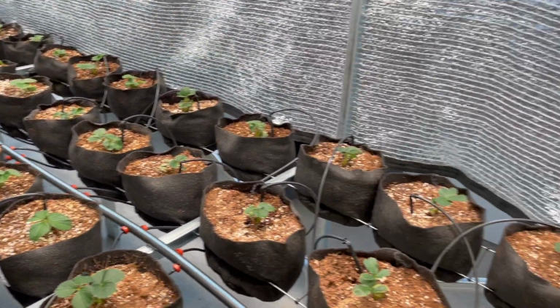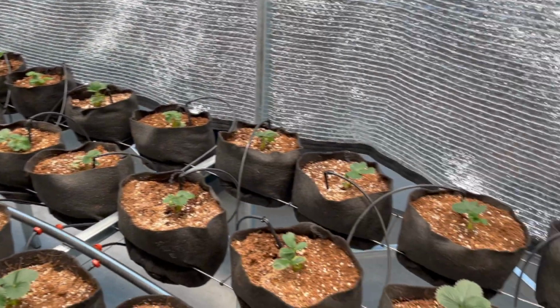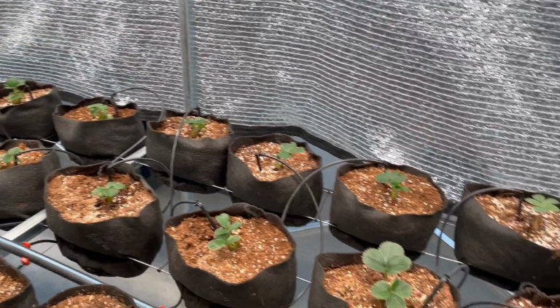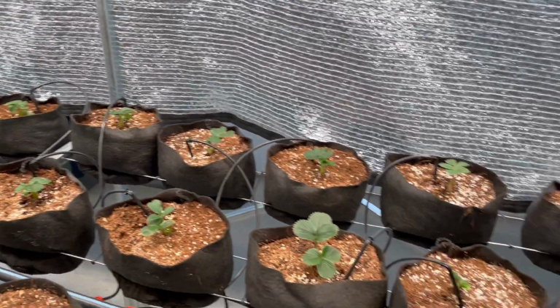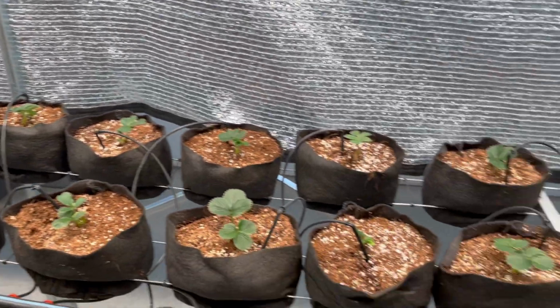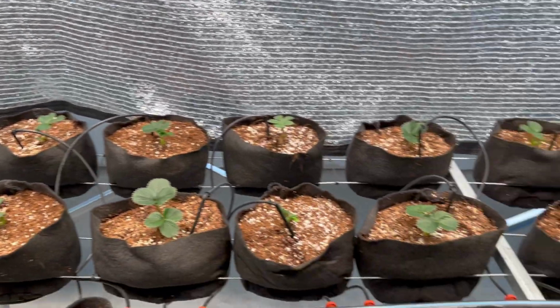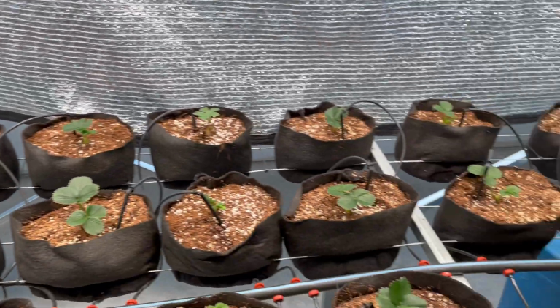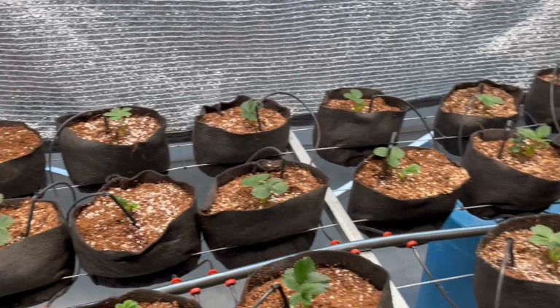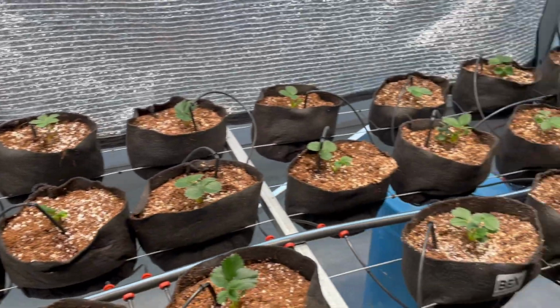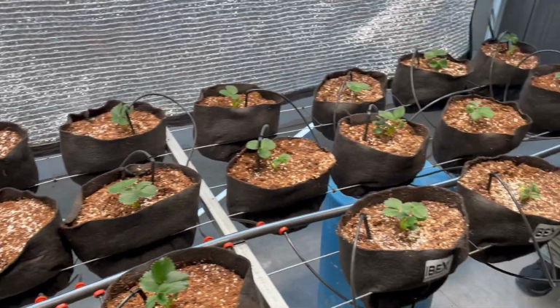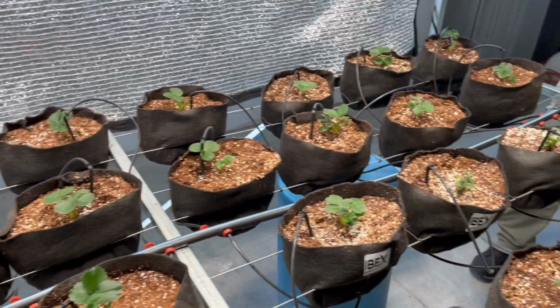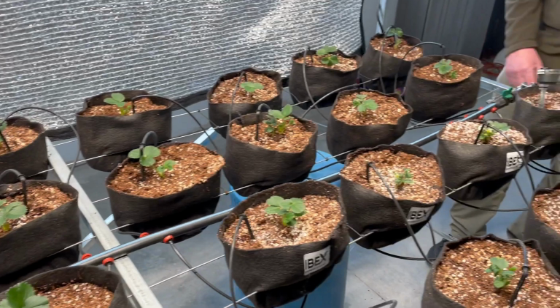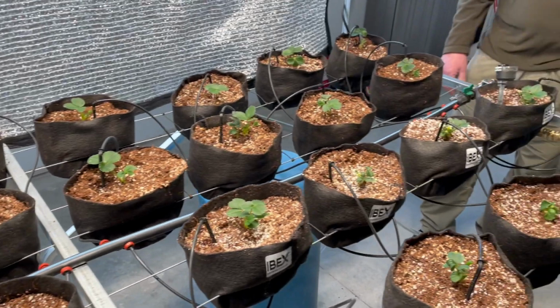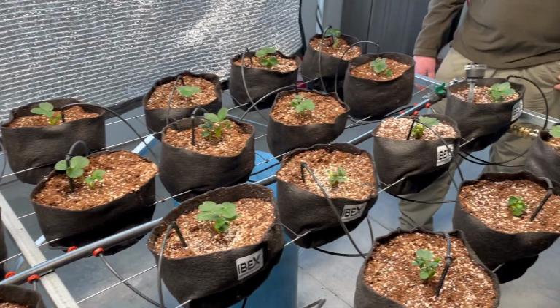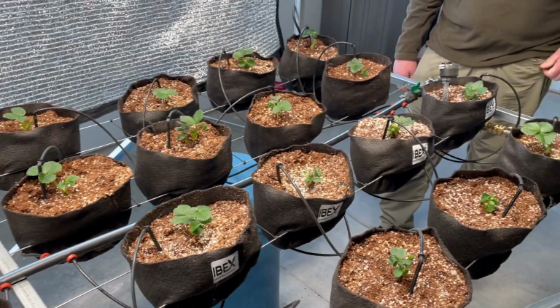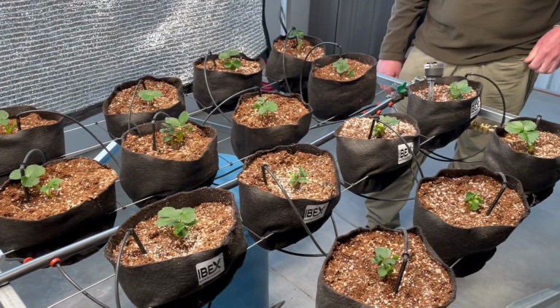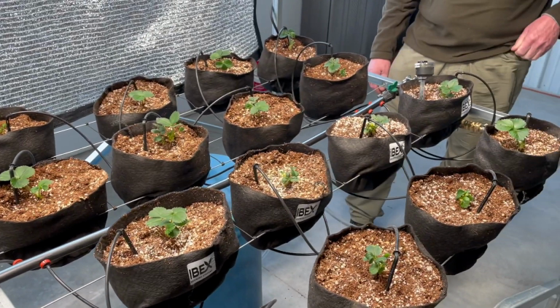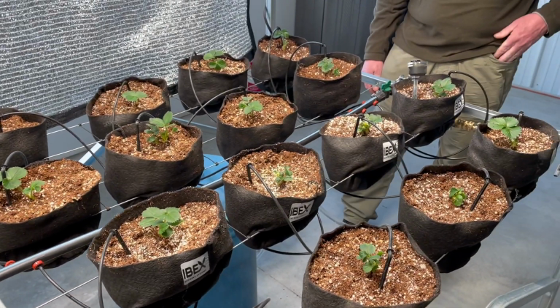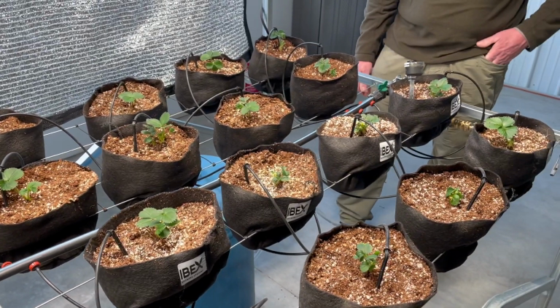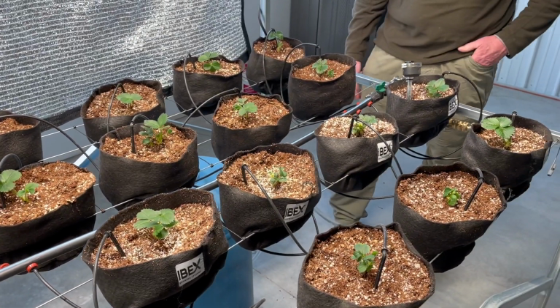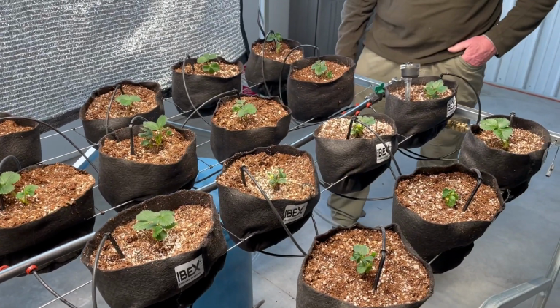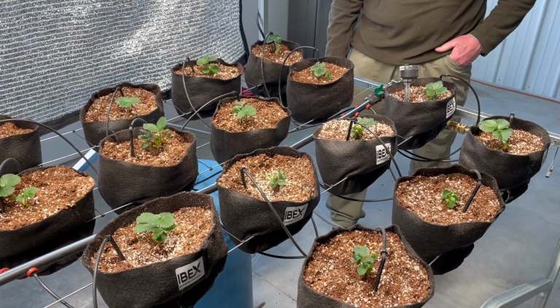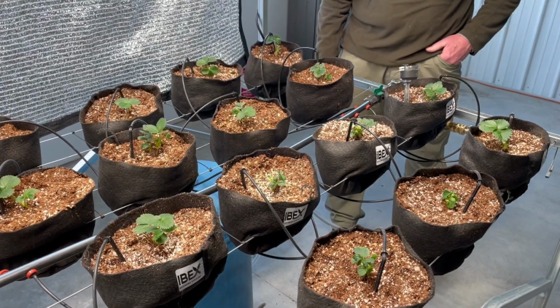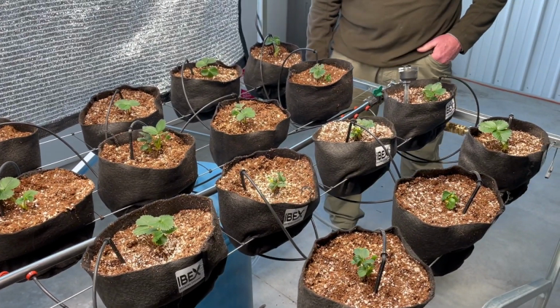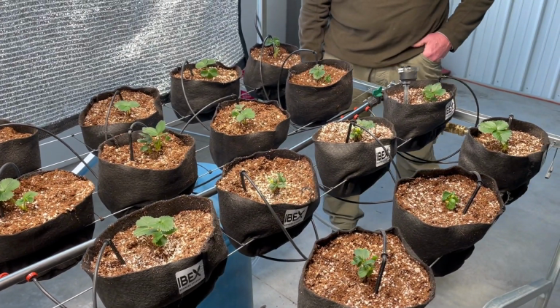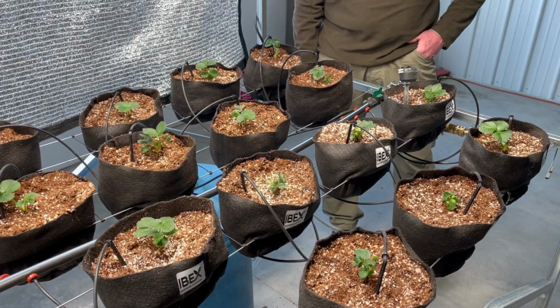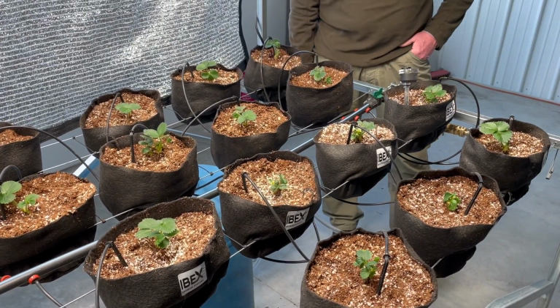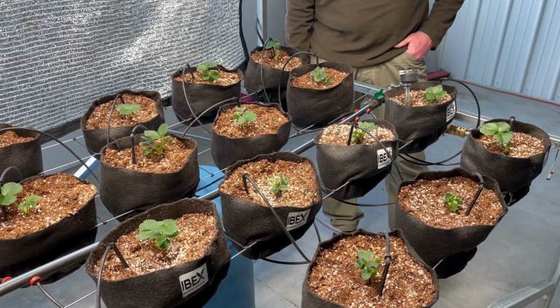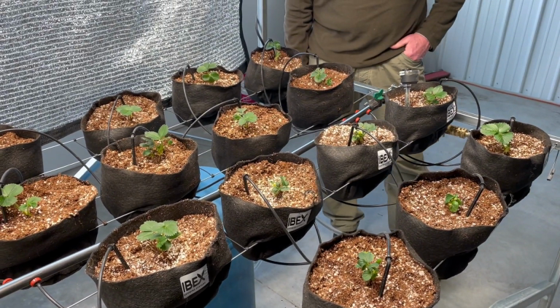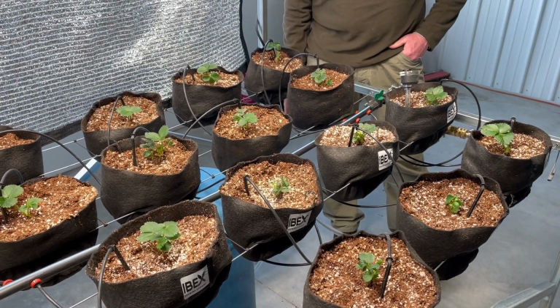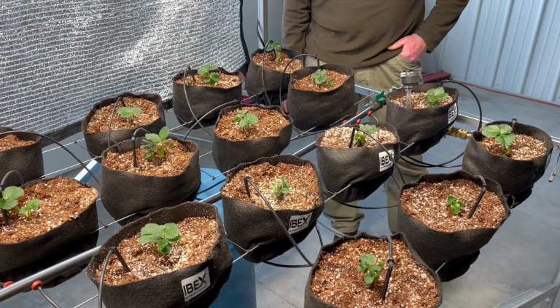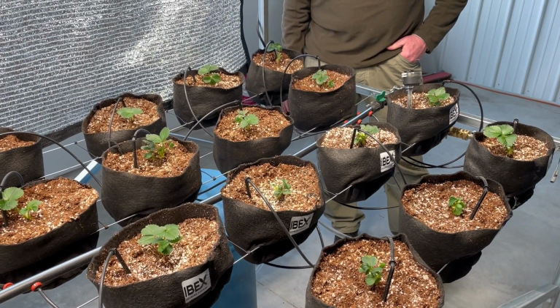Okay, great. Thank you, and more to come from Ibex Growing Systems.